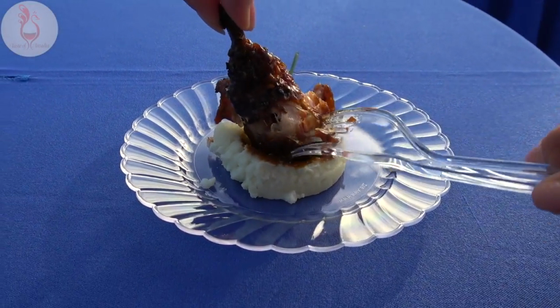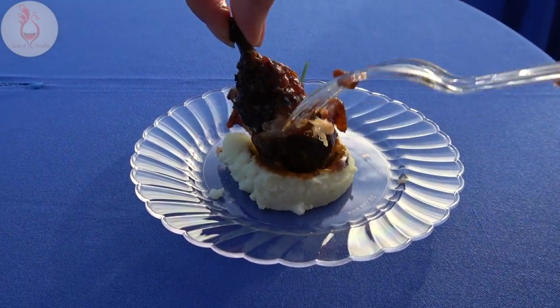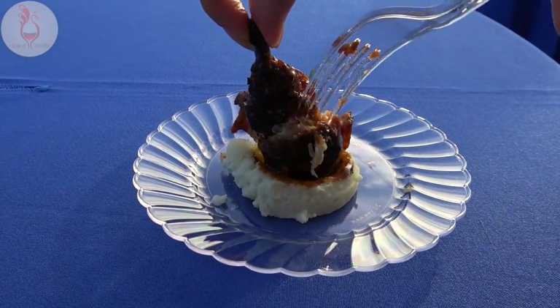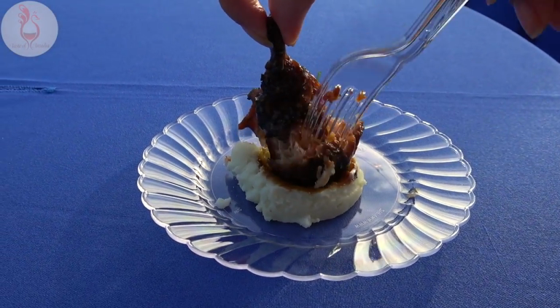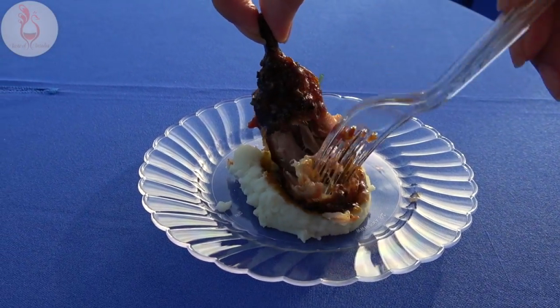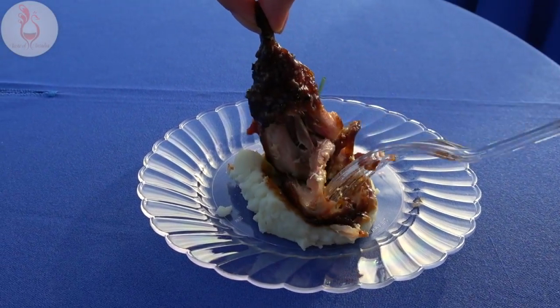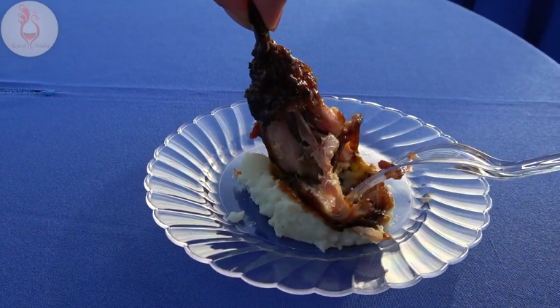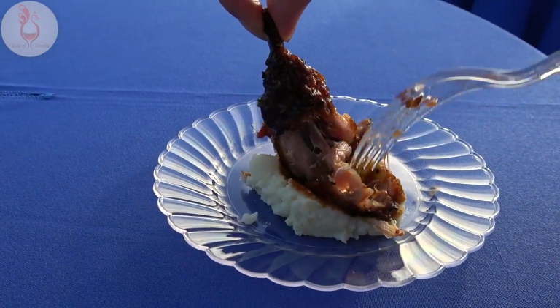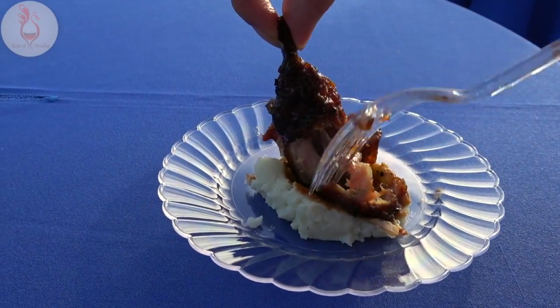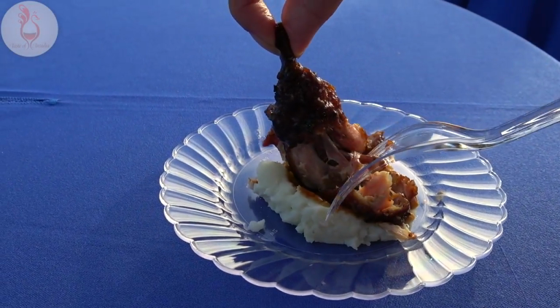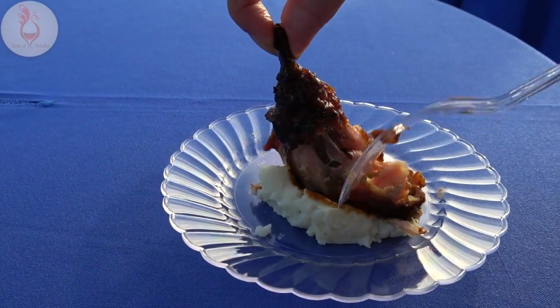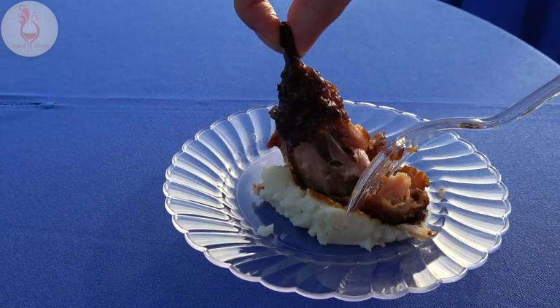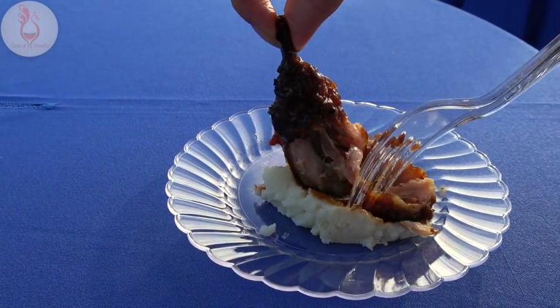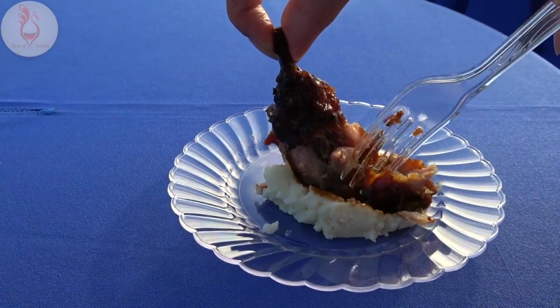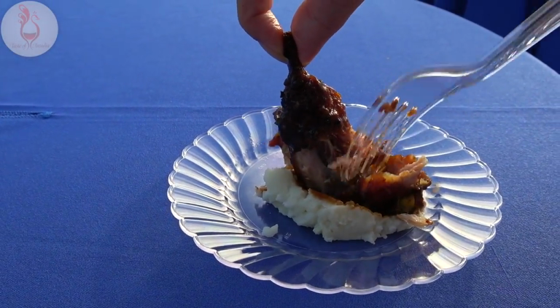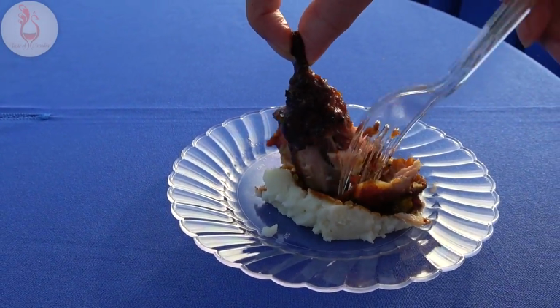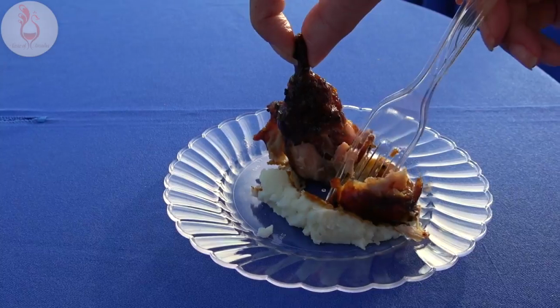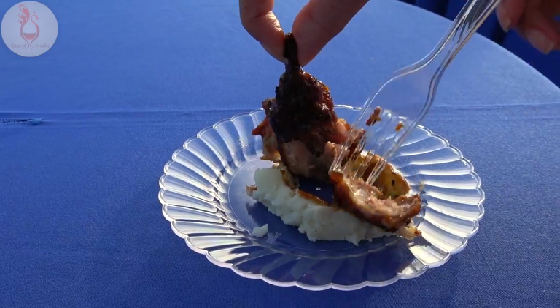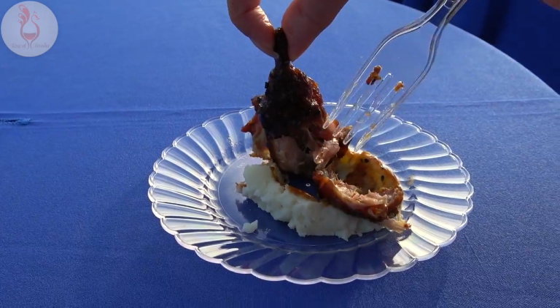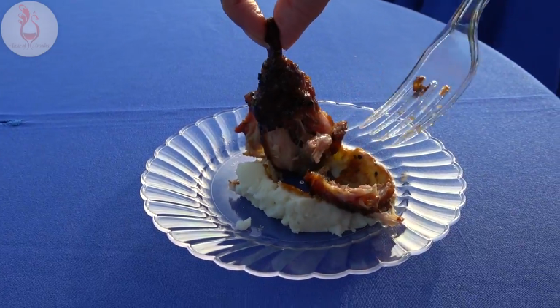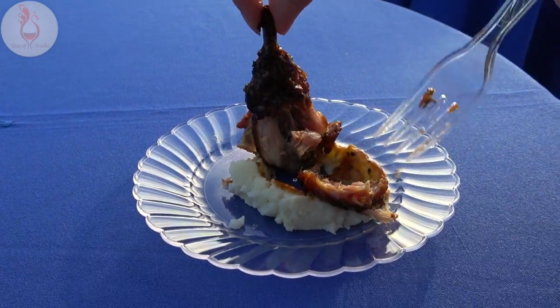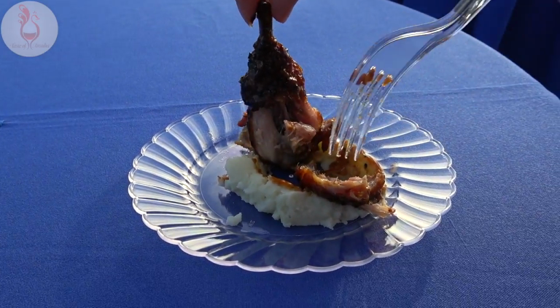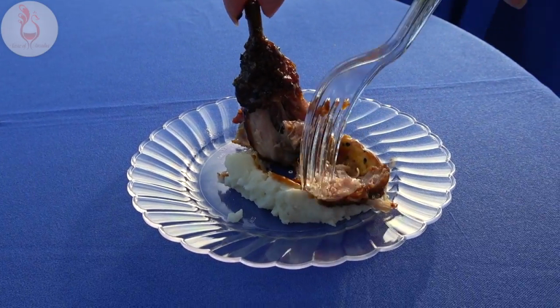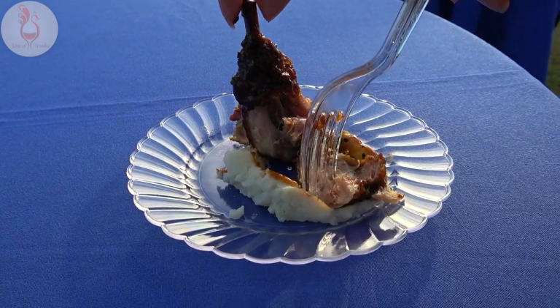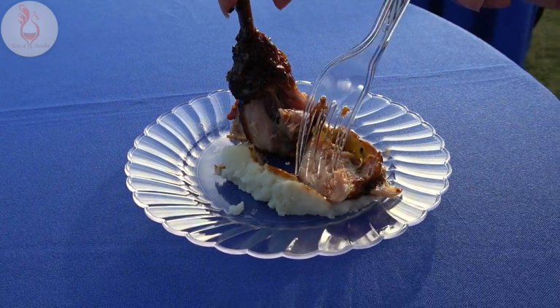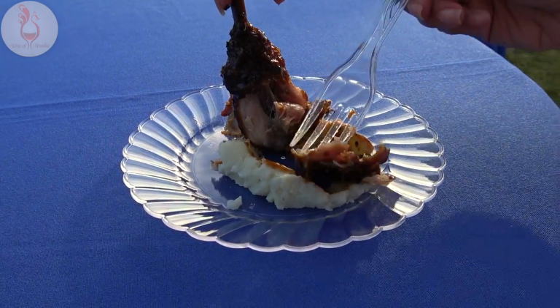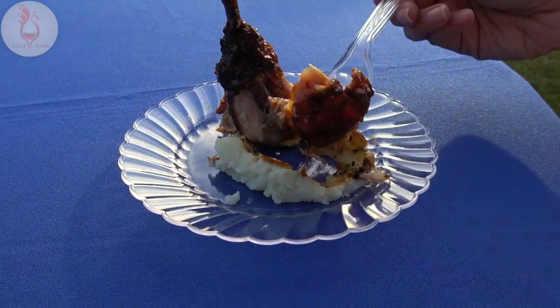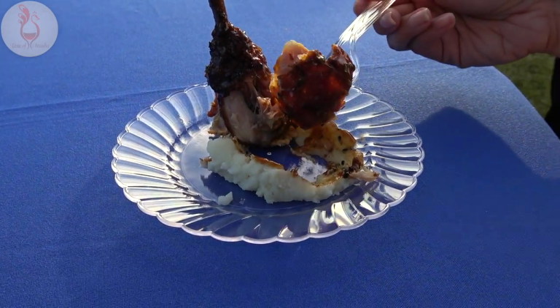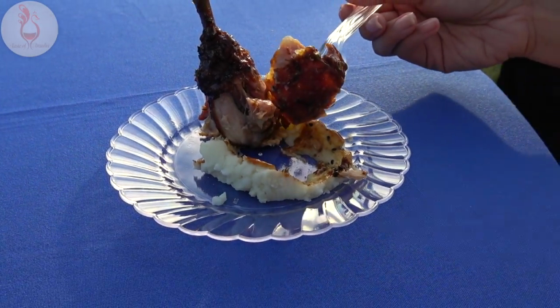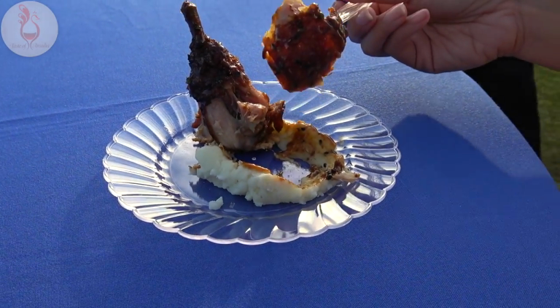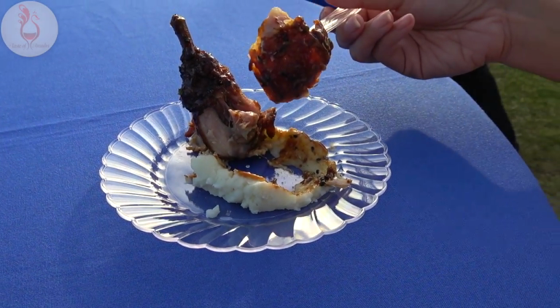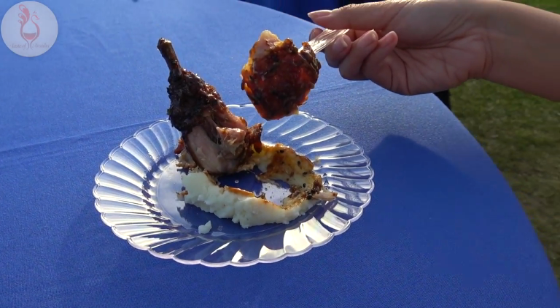Looks very, very tender. A little bit of that mashed potato in there as well. Let's give it a go.